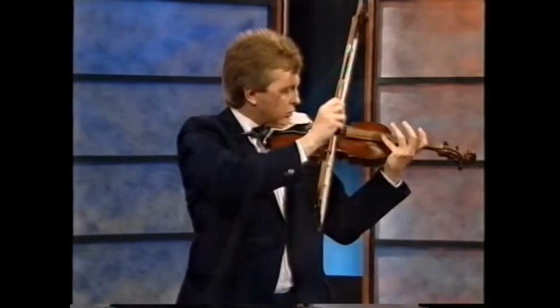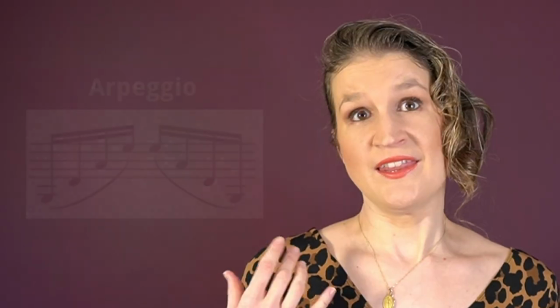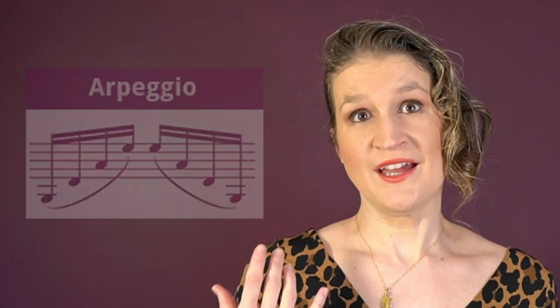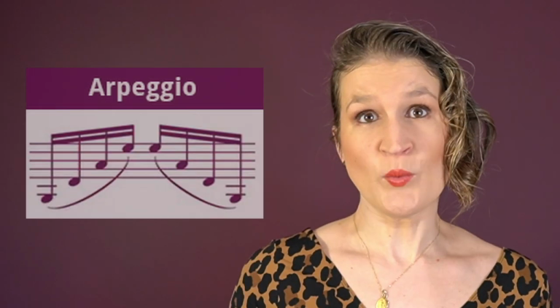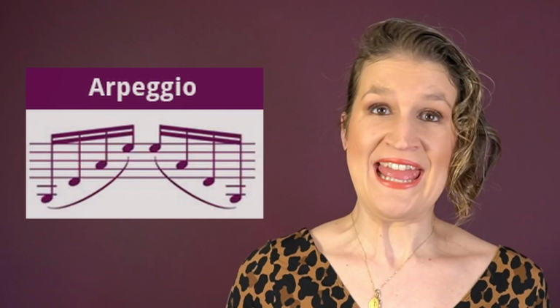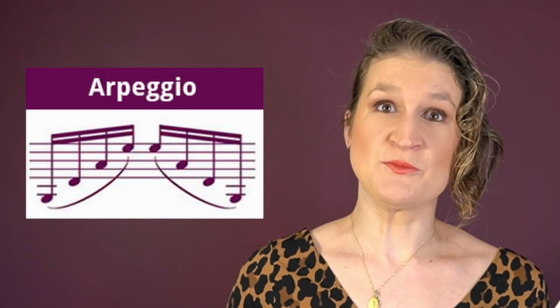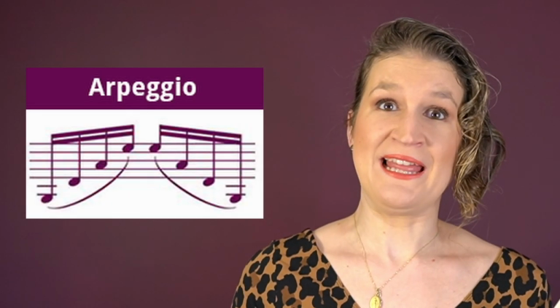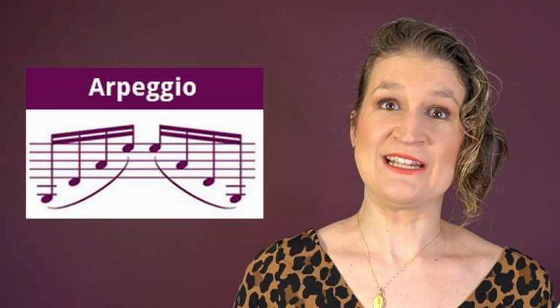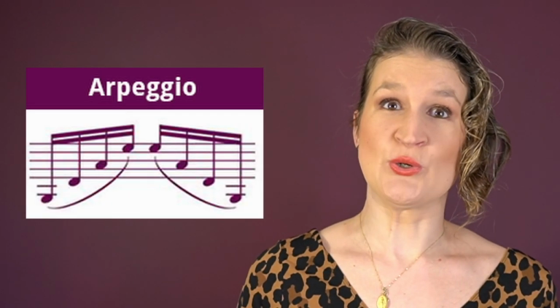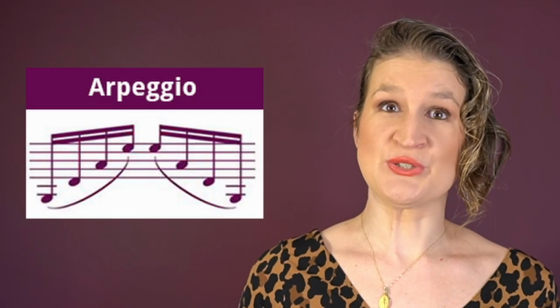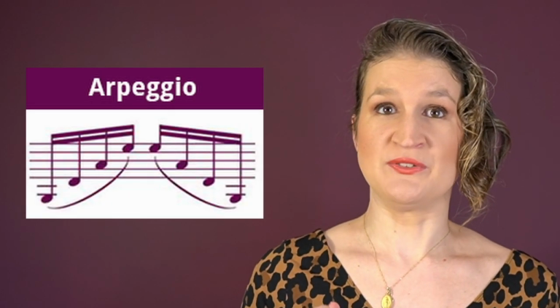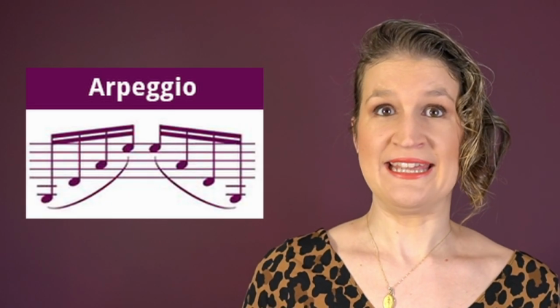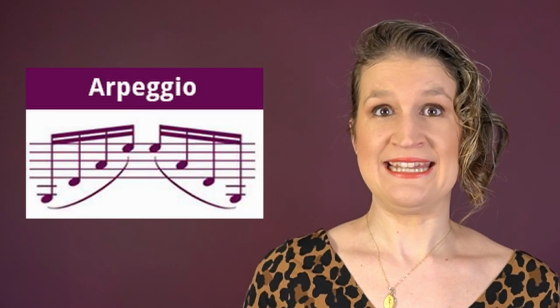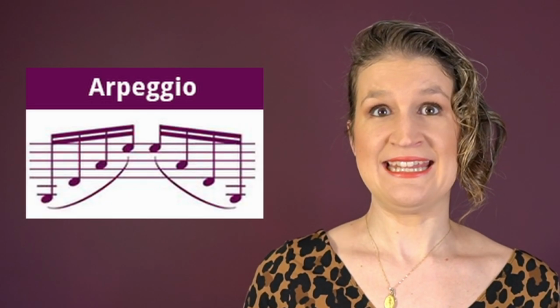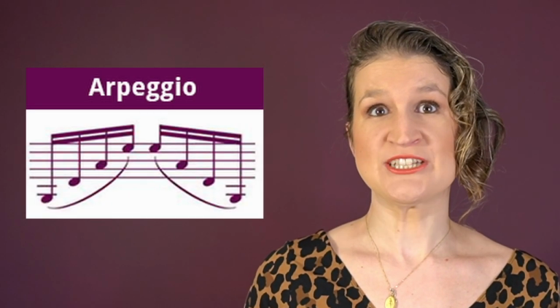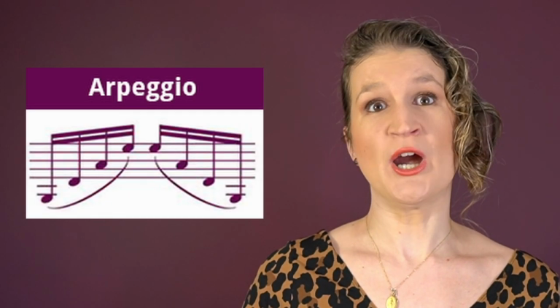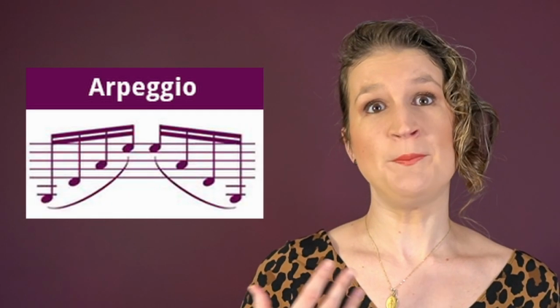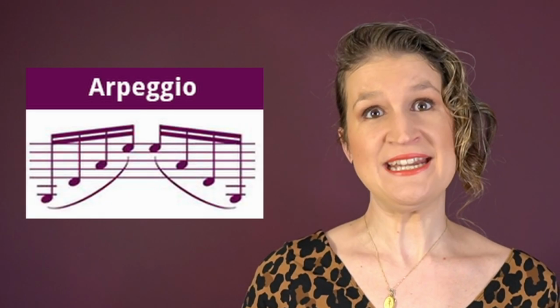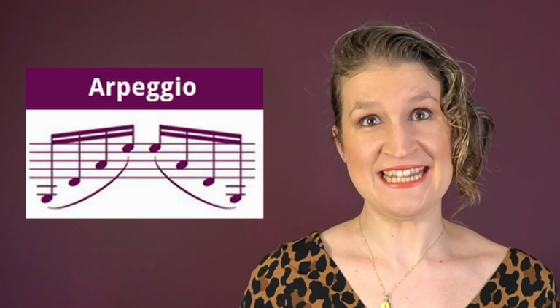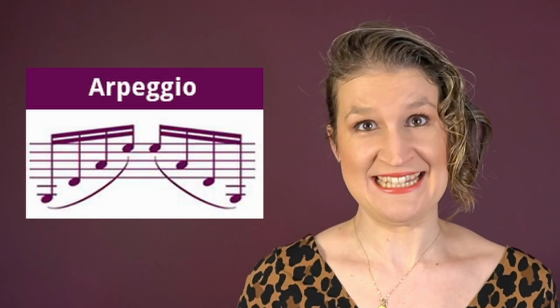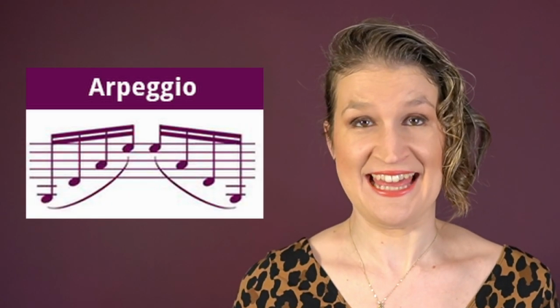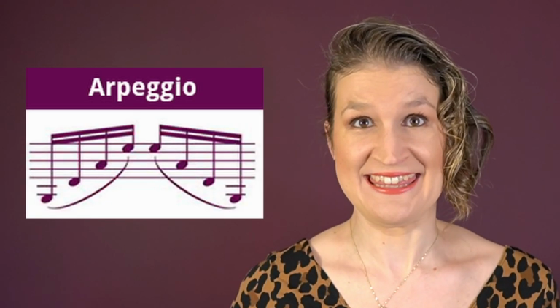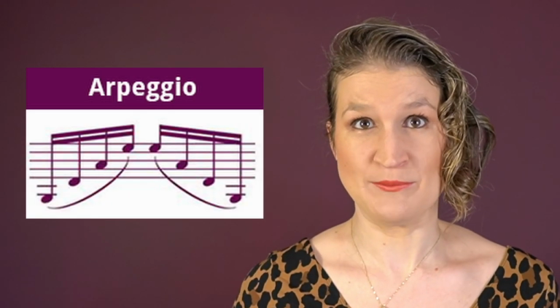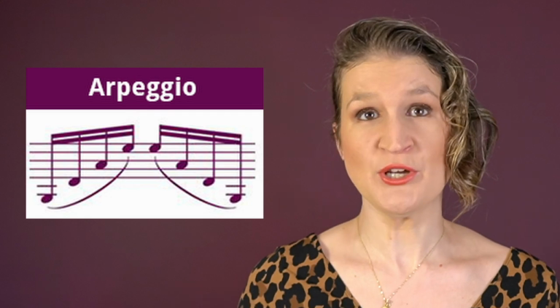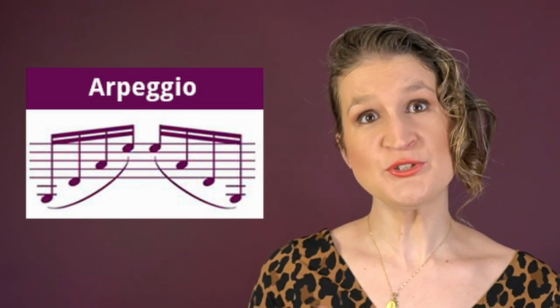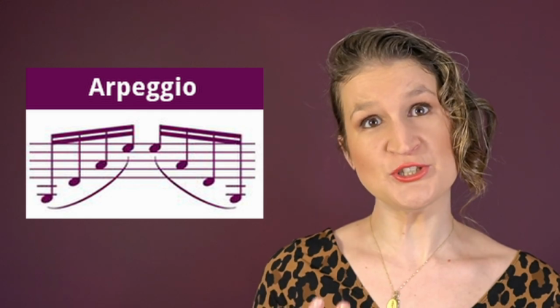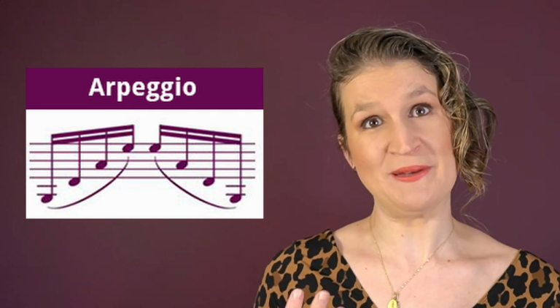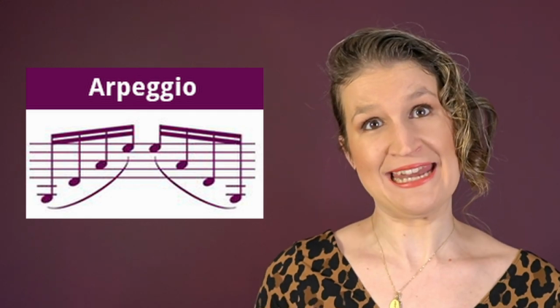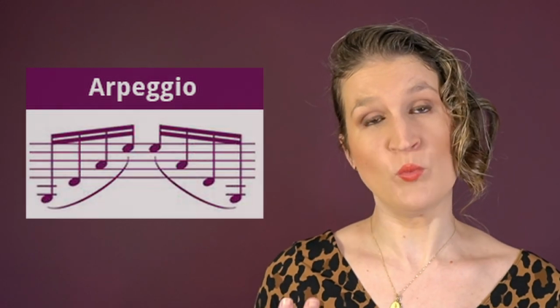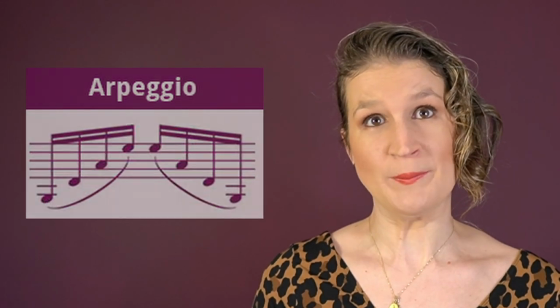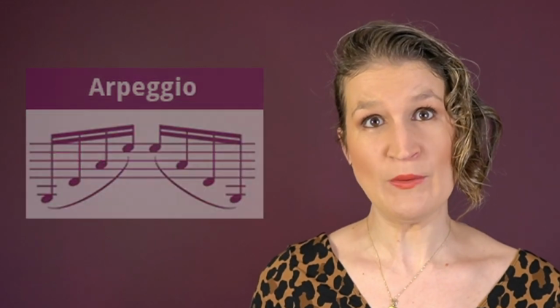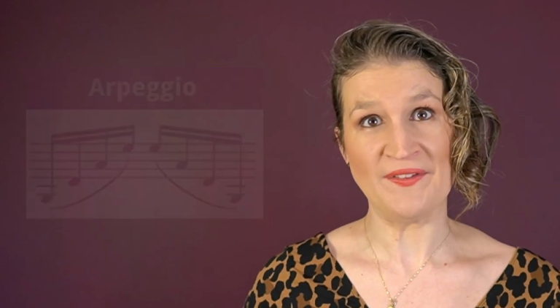Another way to play a chord on the violin is to arpeggiate them — so to just play them one by one.